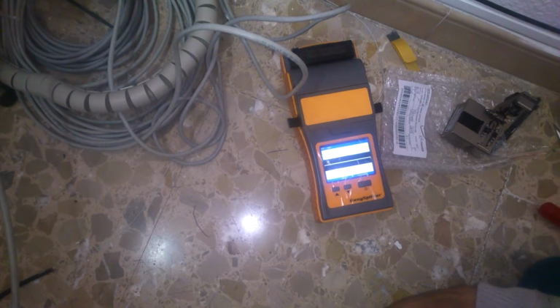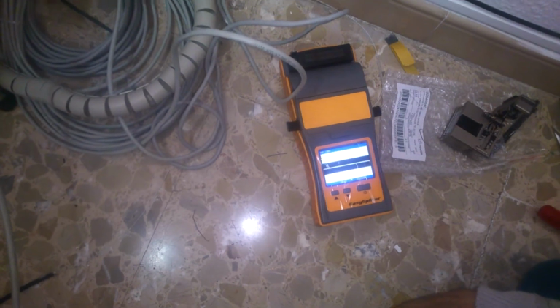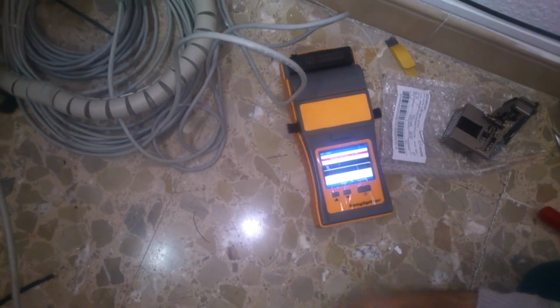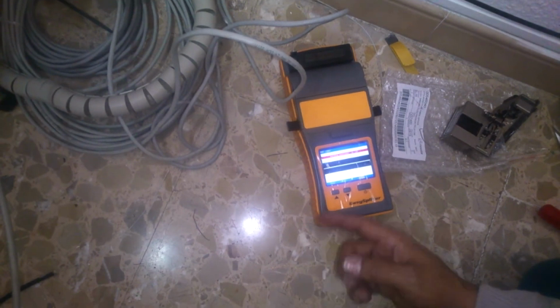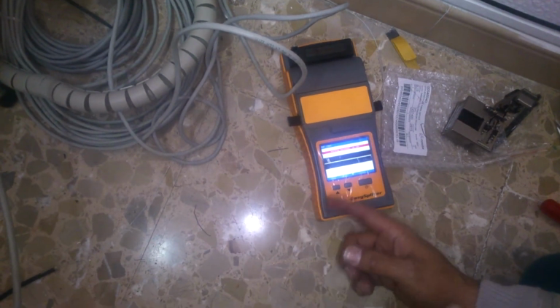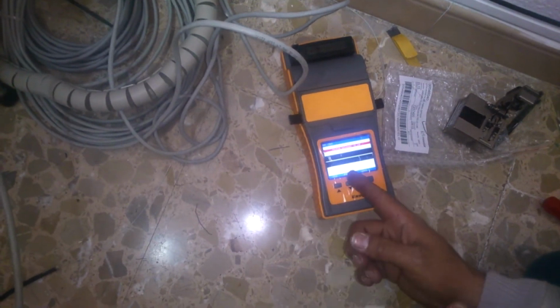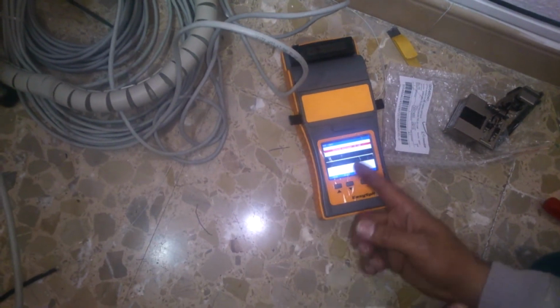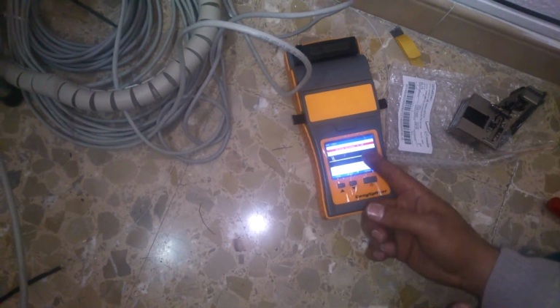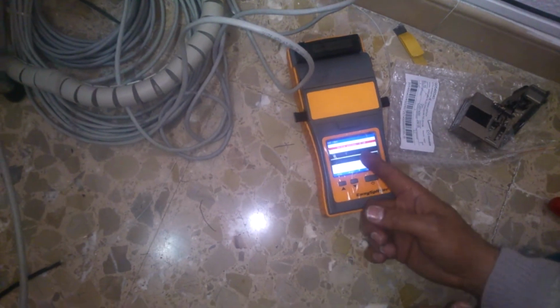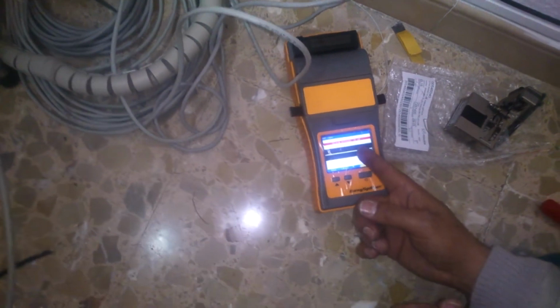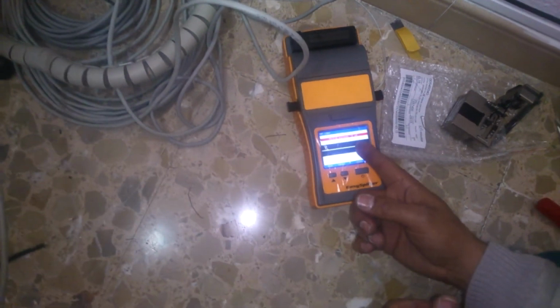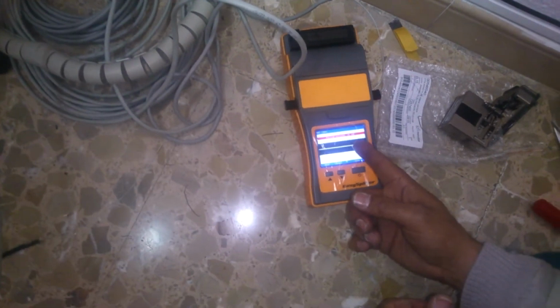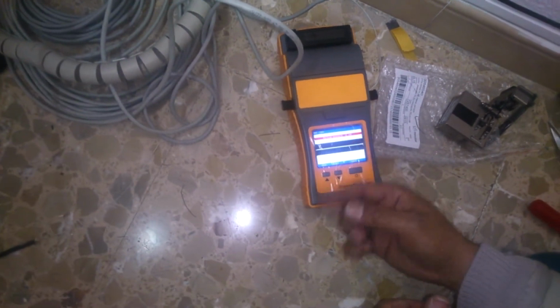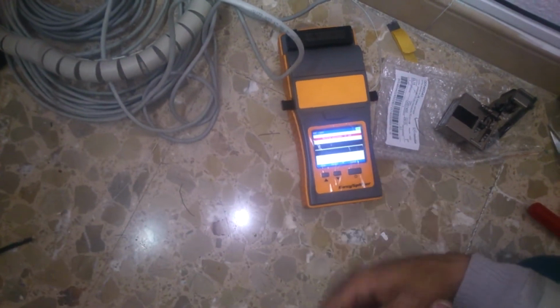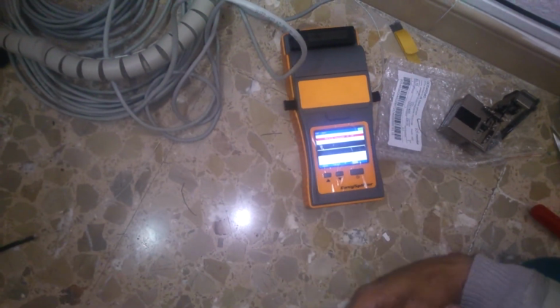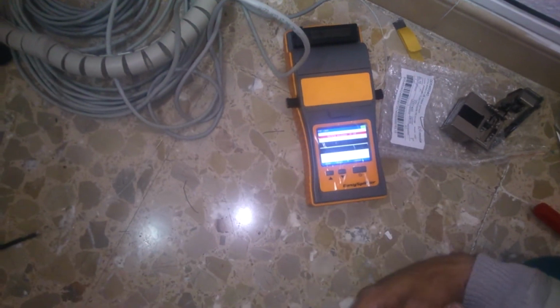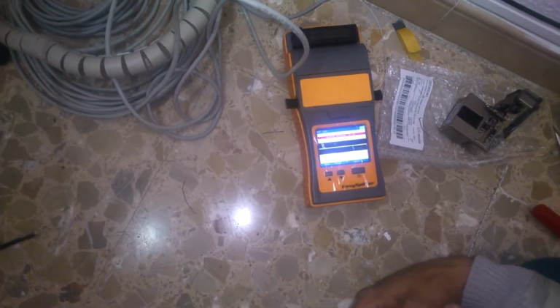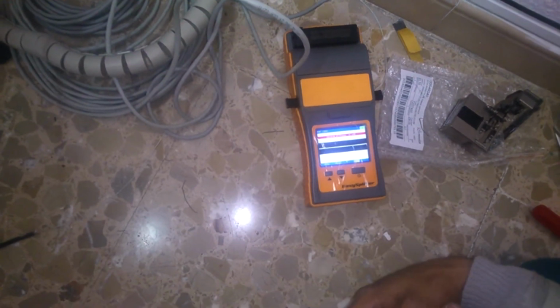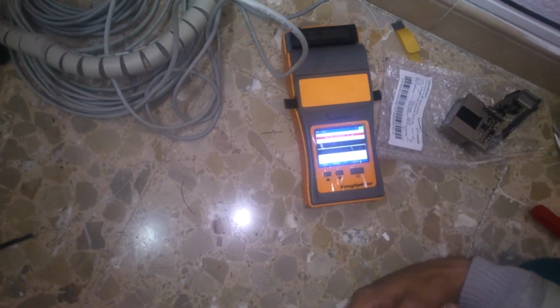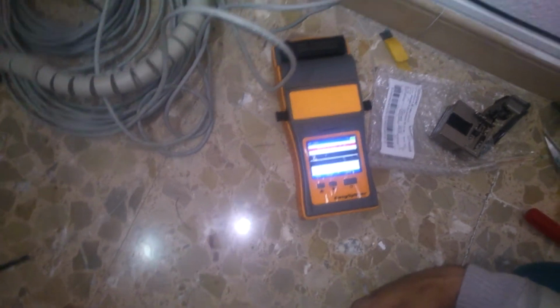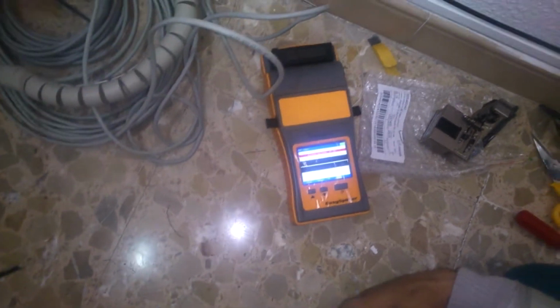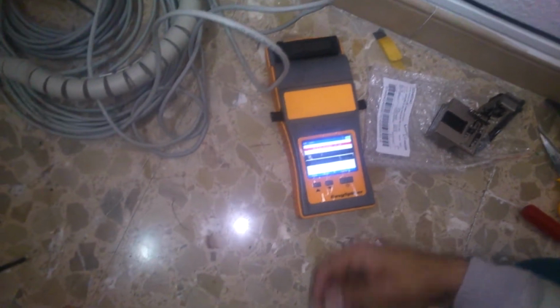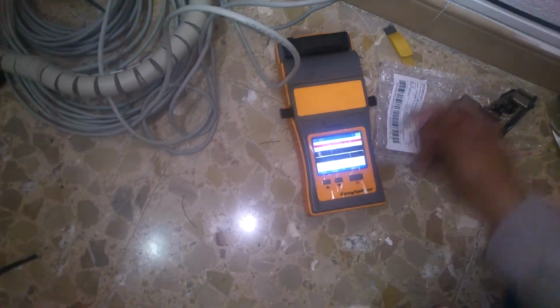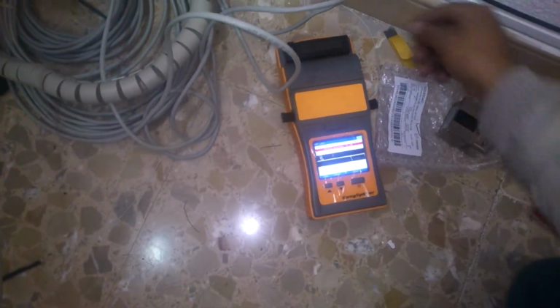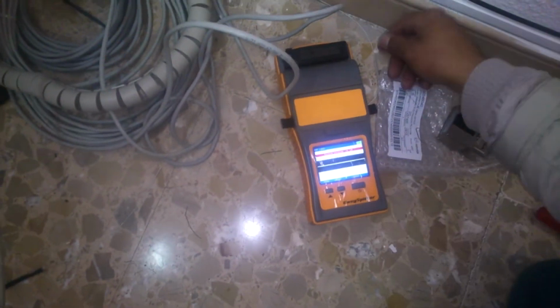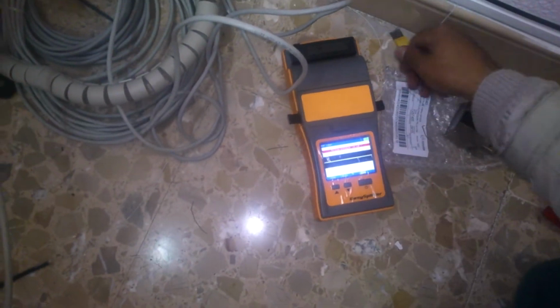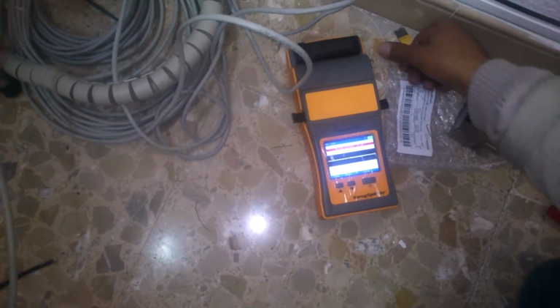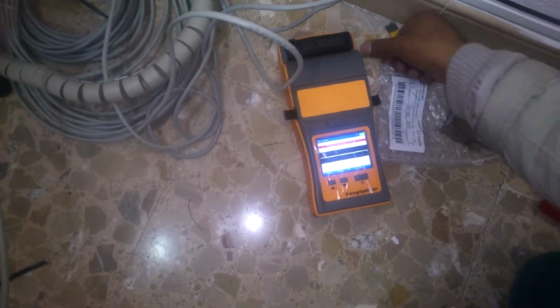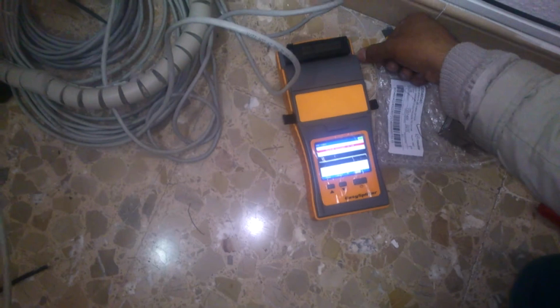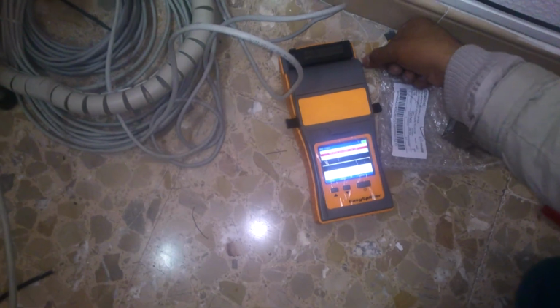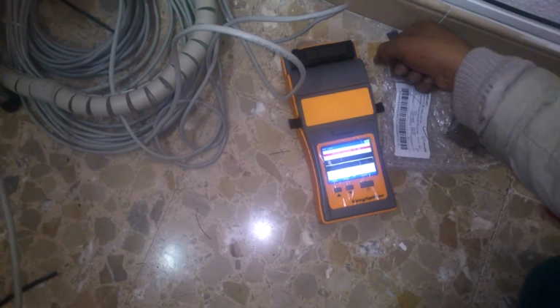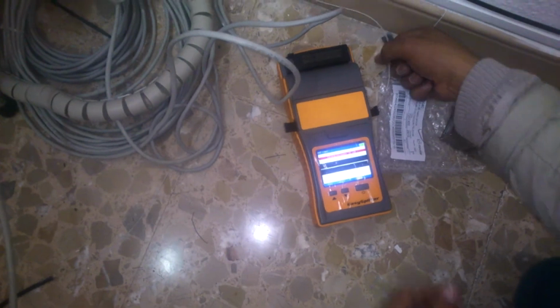Mira ahí, prueba de tiro. Pérez estimada 0.1. Eso es muy bien. Está bien, eso va bien. Sí, está muy bien.